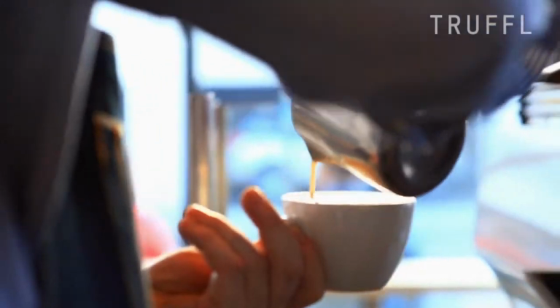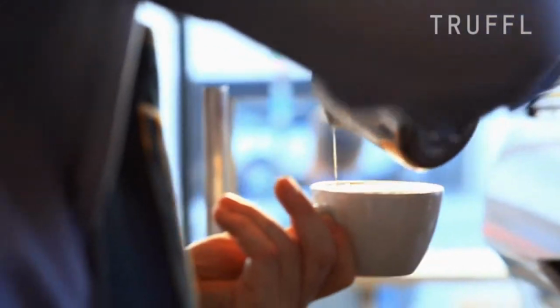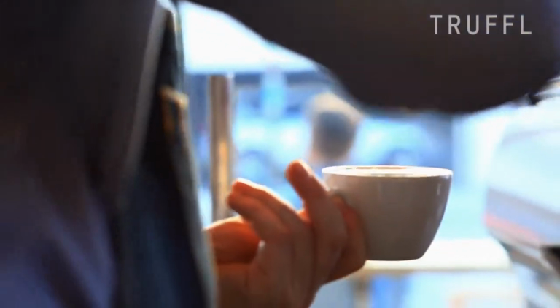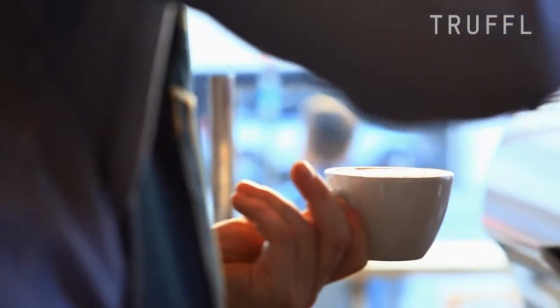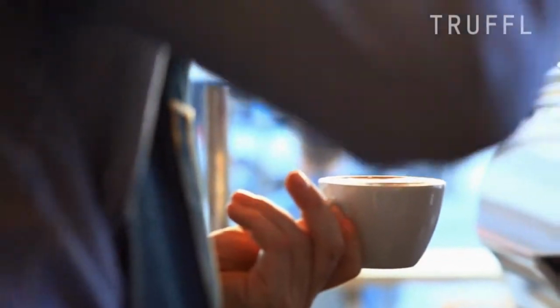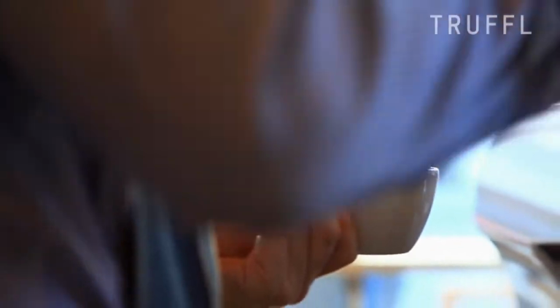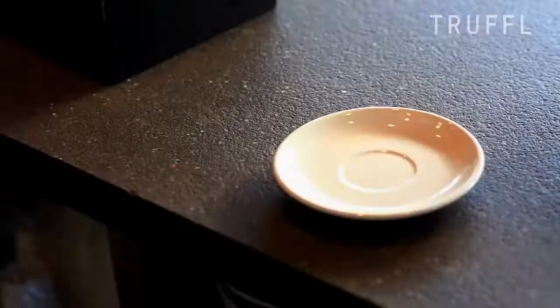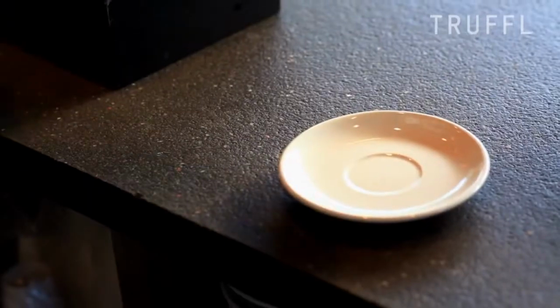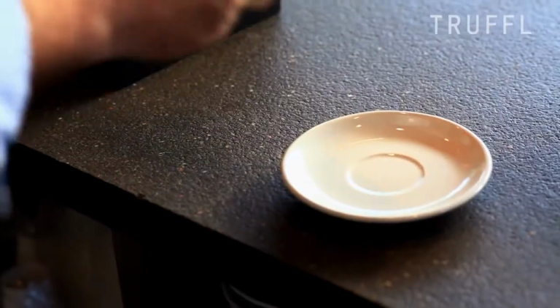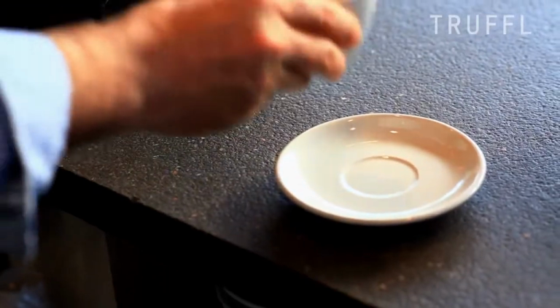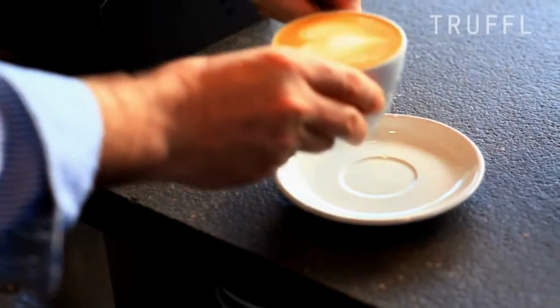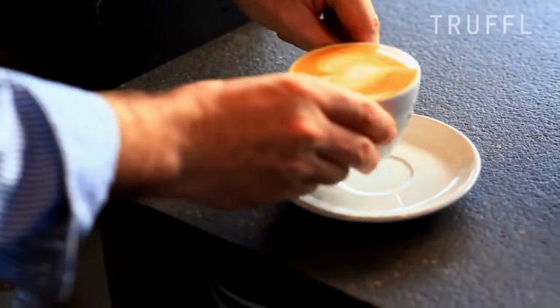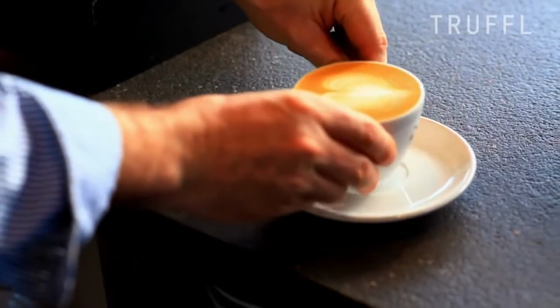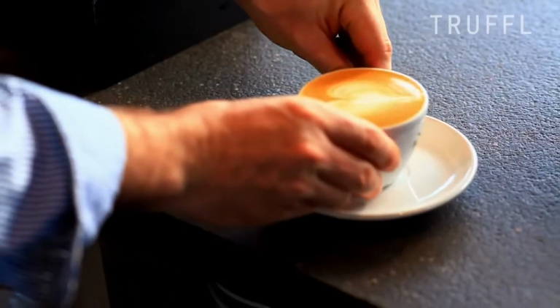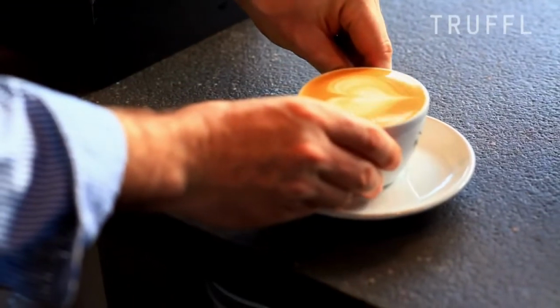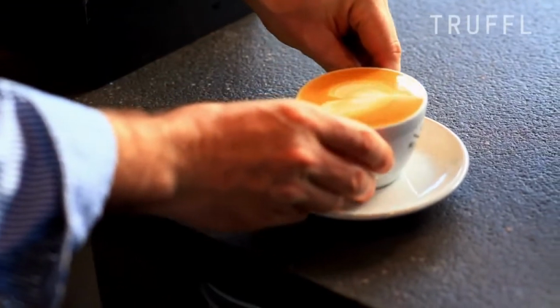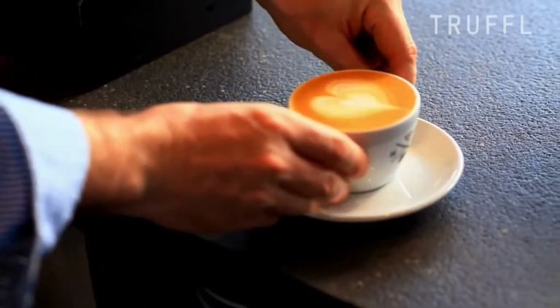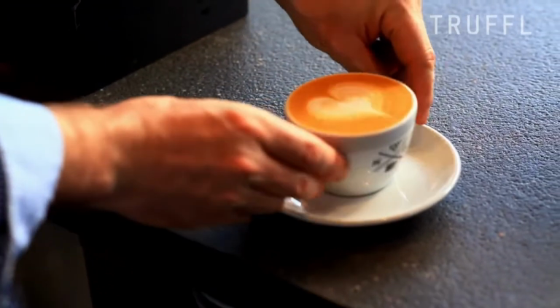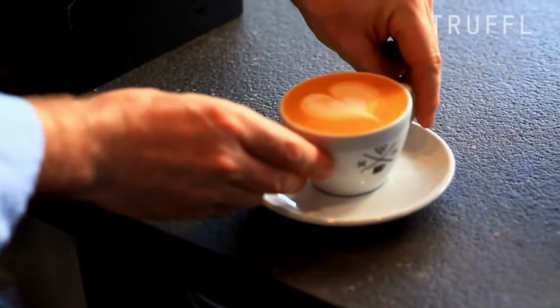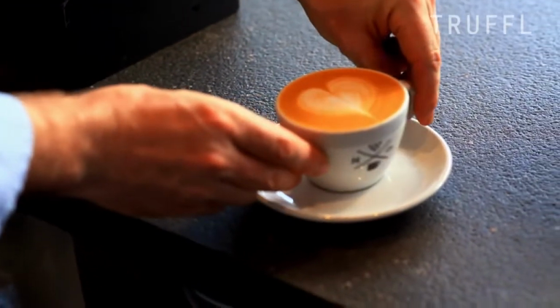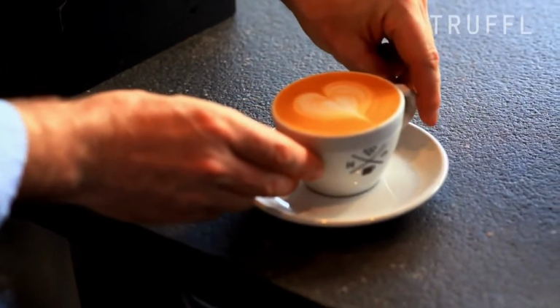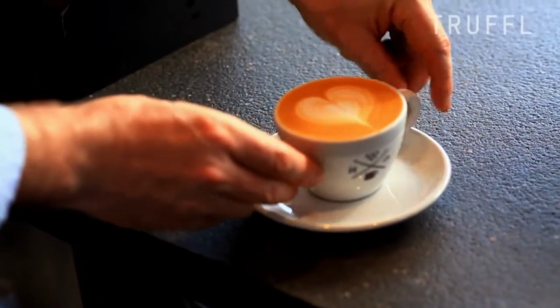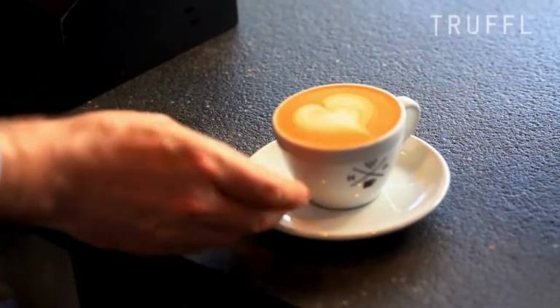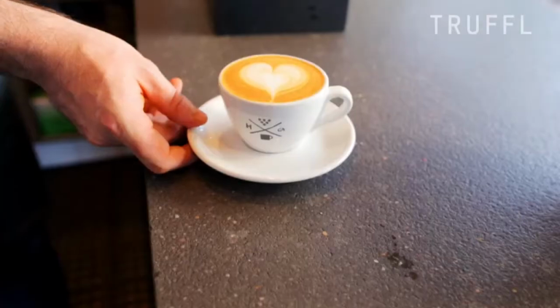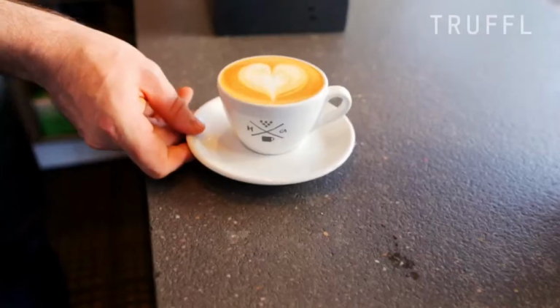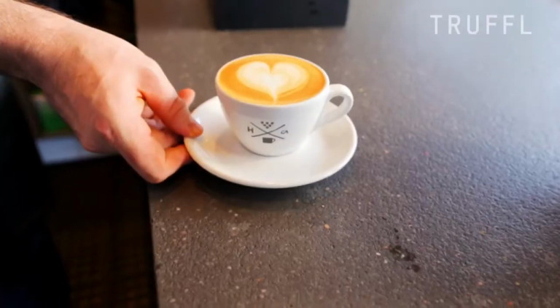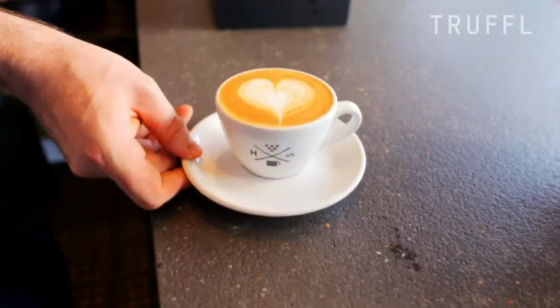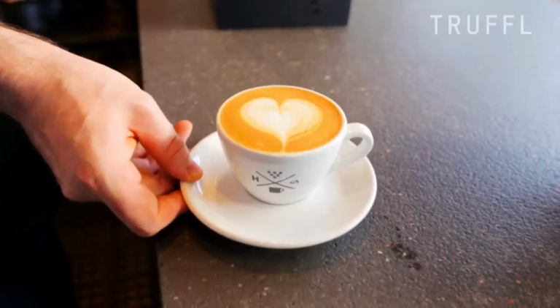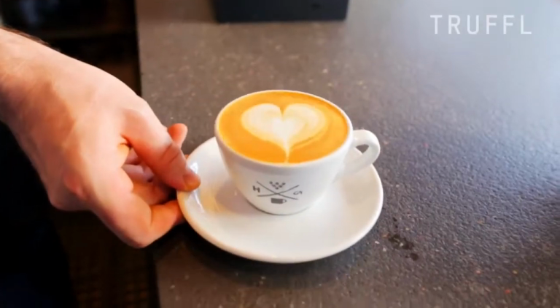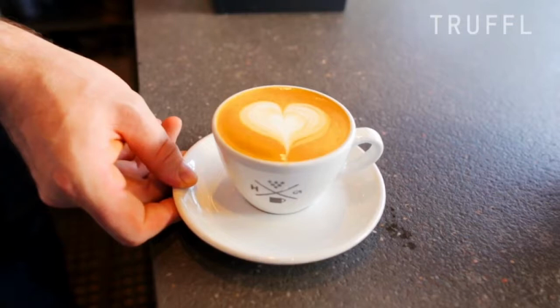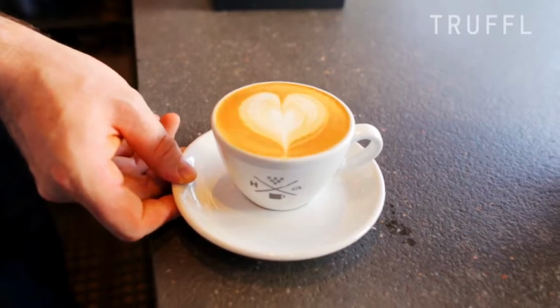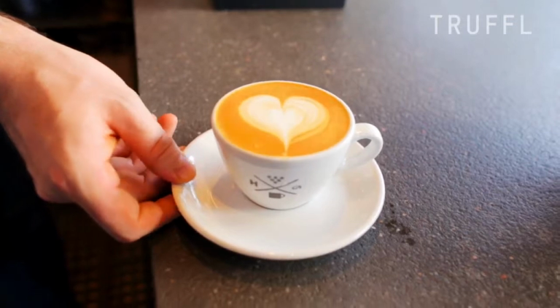And that's how you have a really well-polished, tasty, delicious five-ounce espresso and milk.